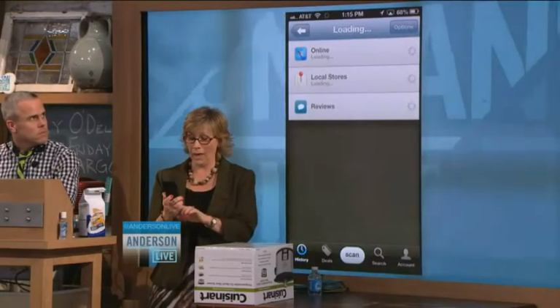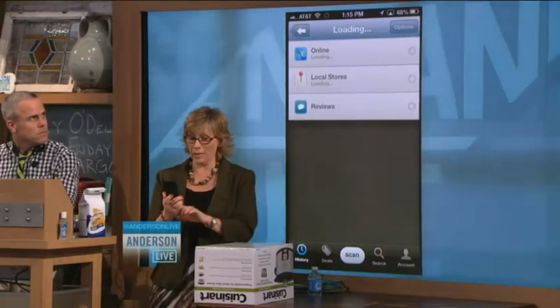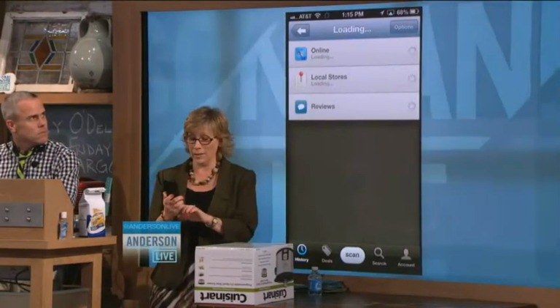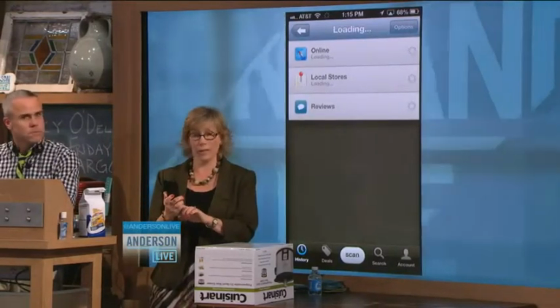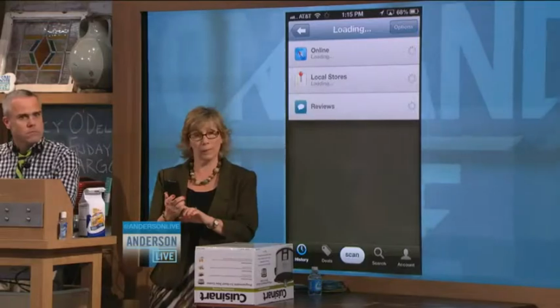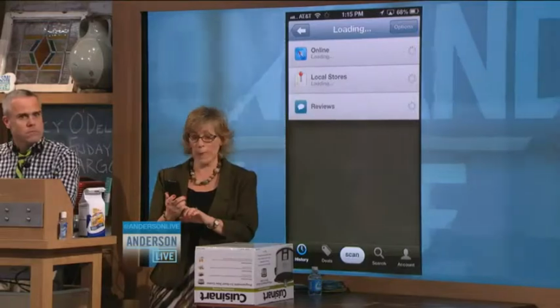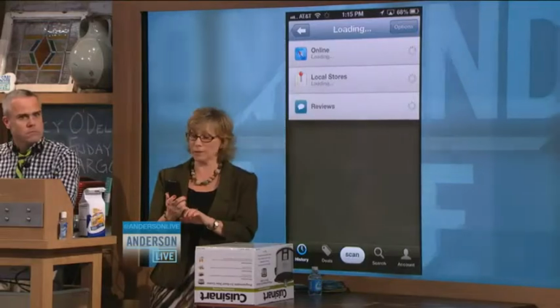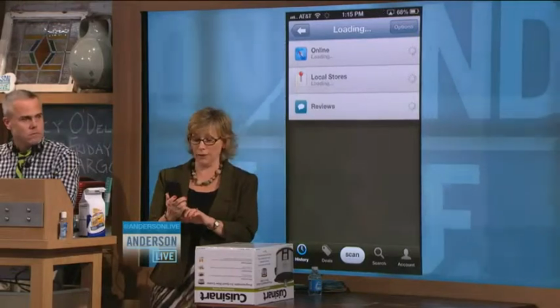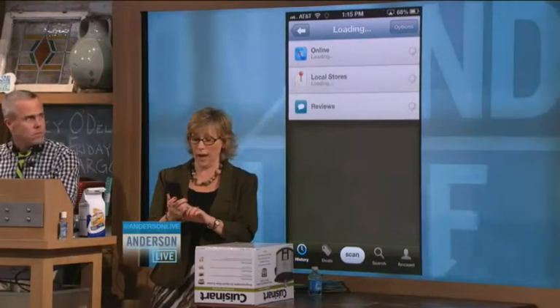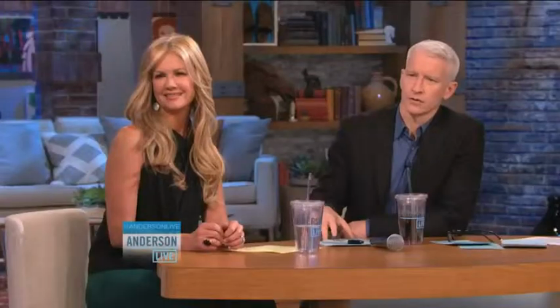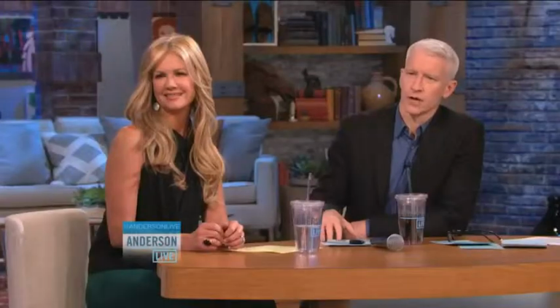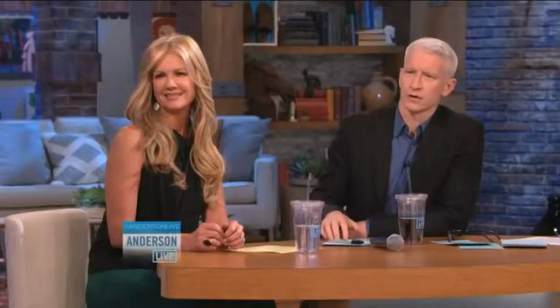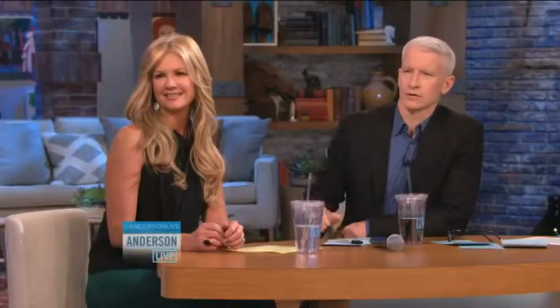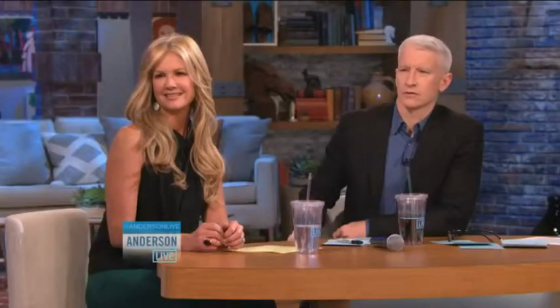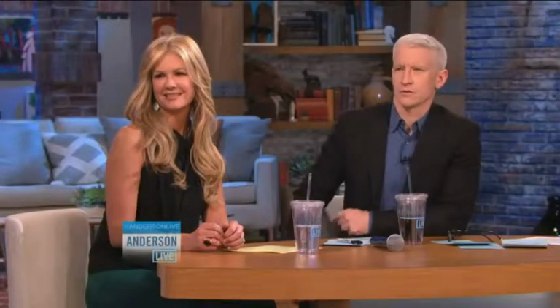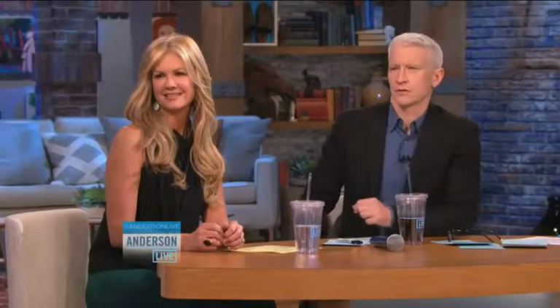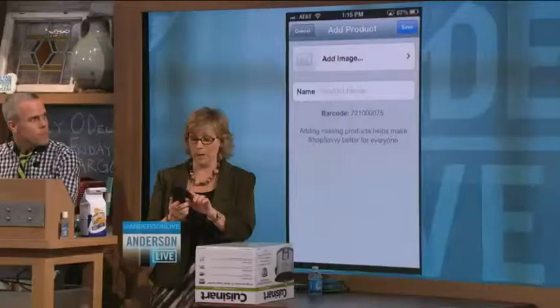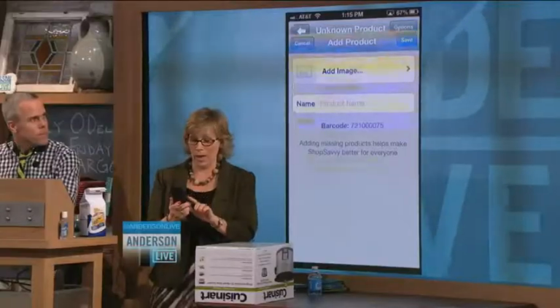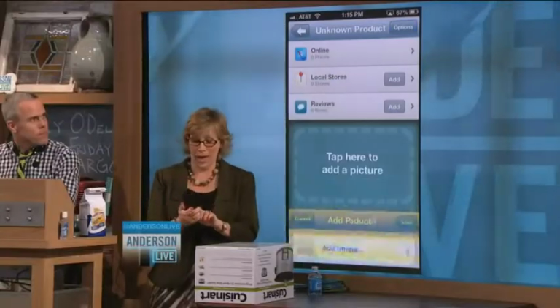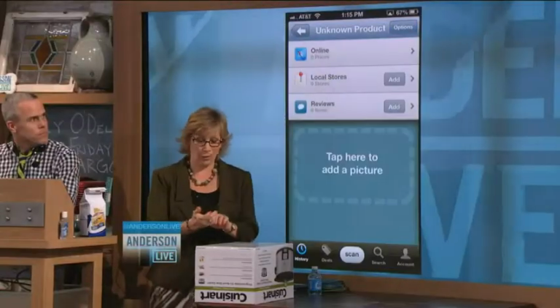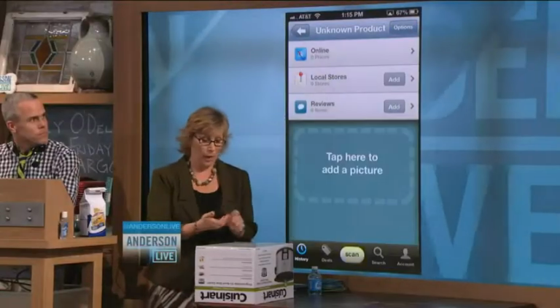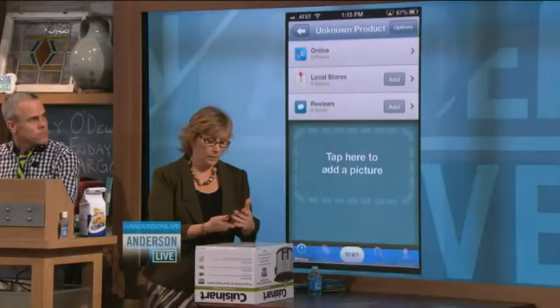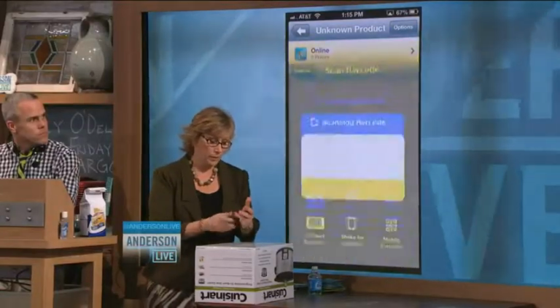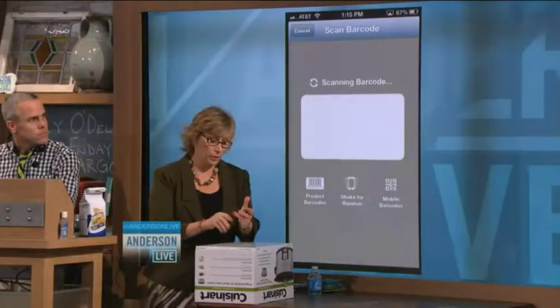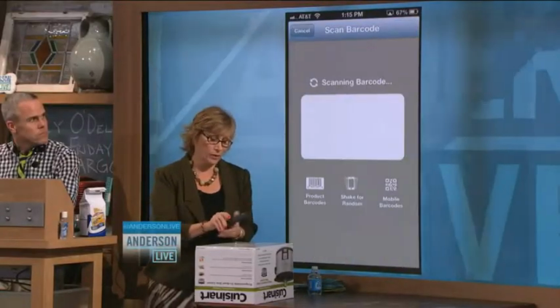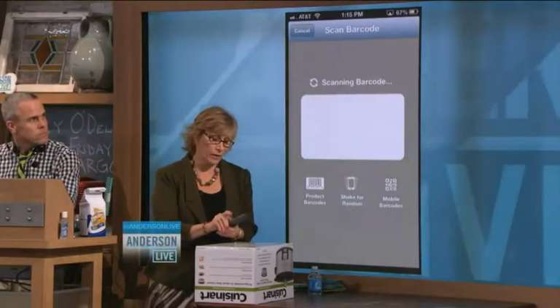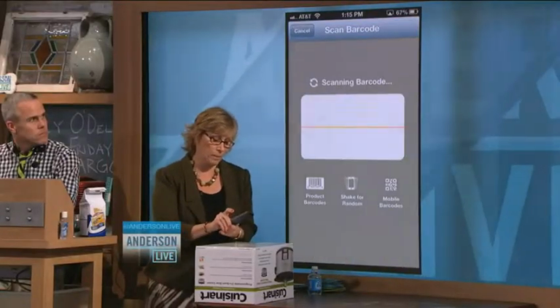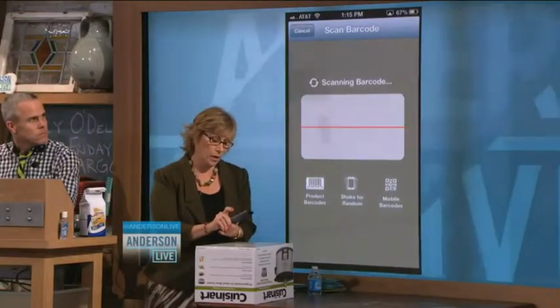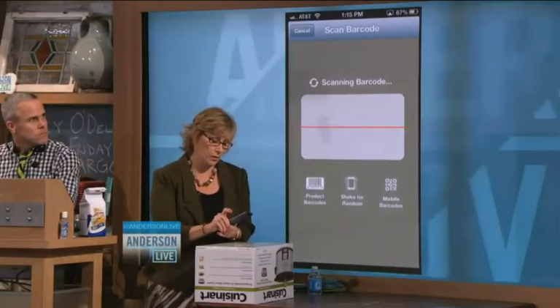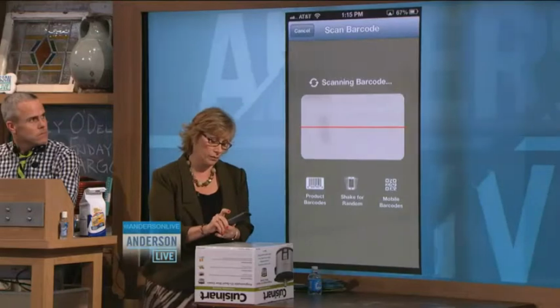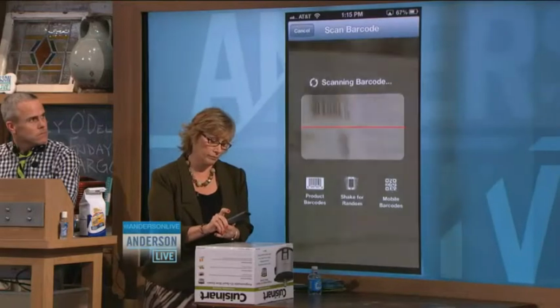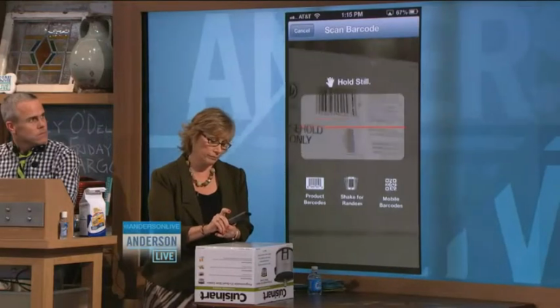Is this a free app? It's a totally free app. And what happens is once you scan that barcode...